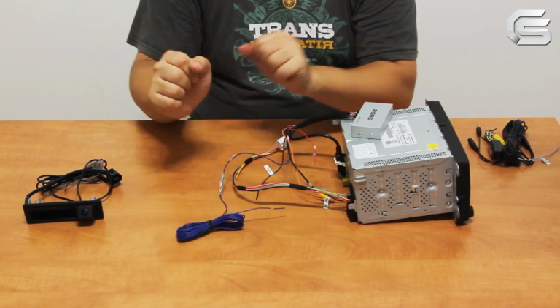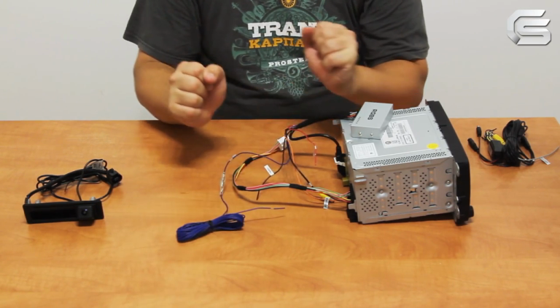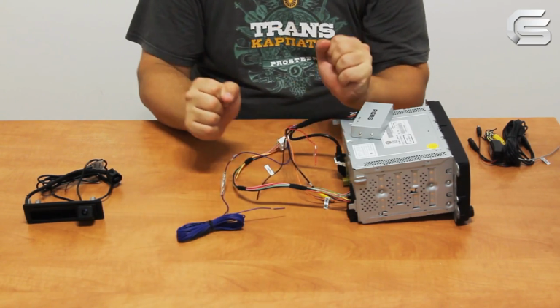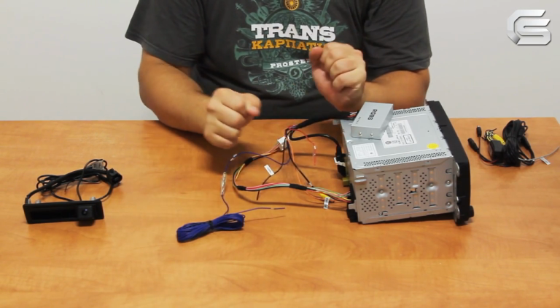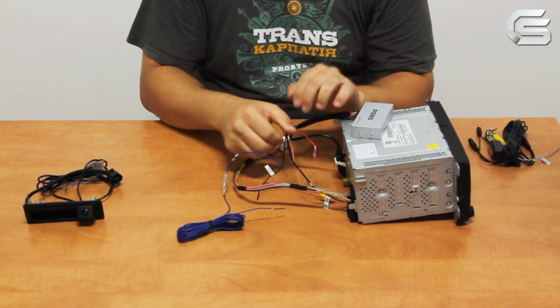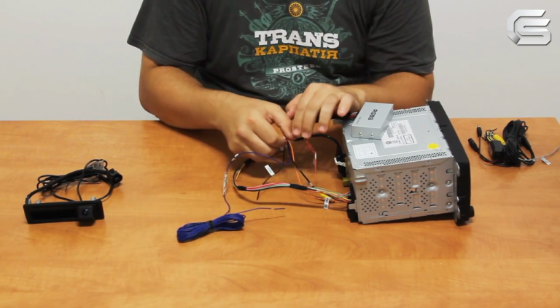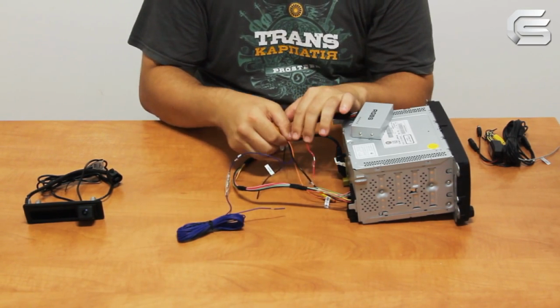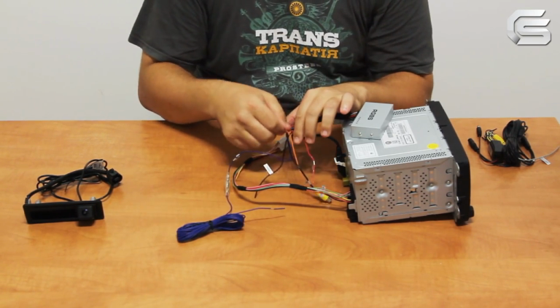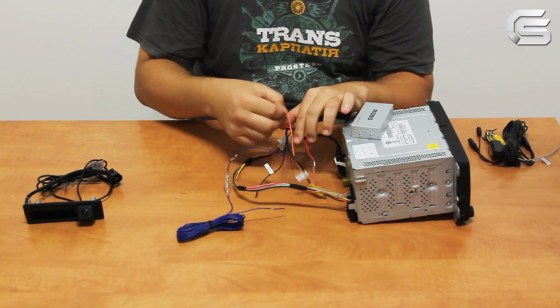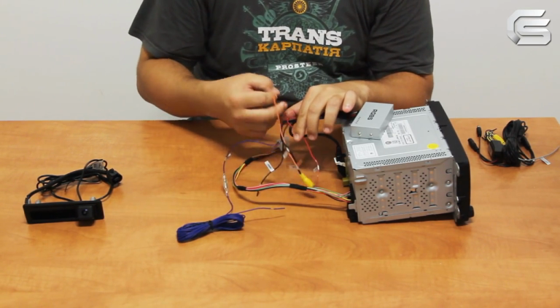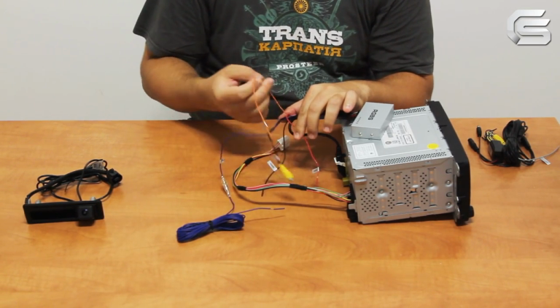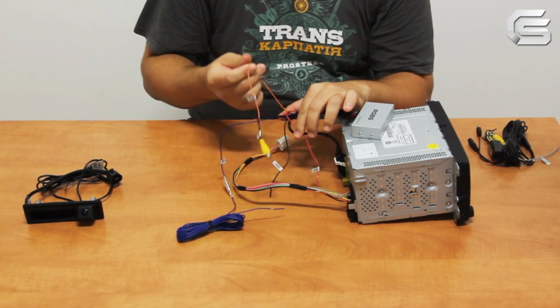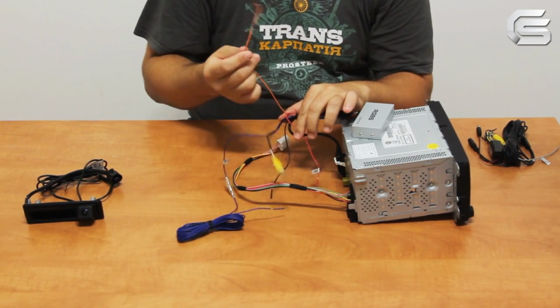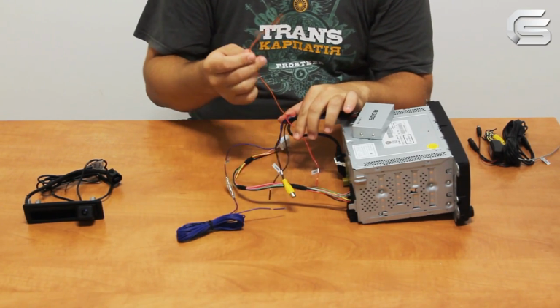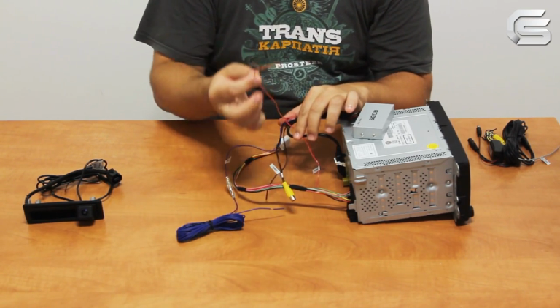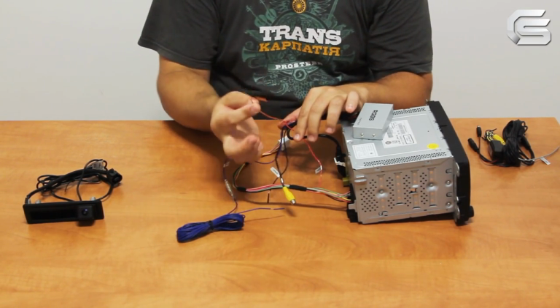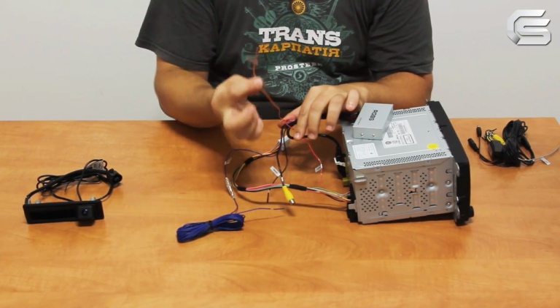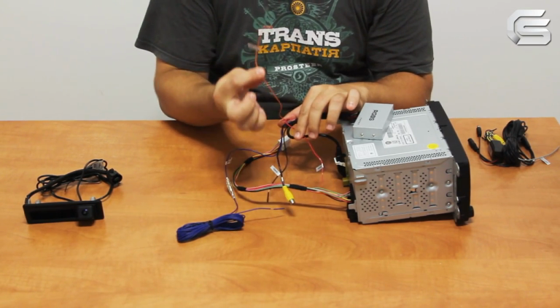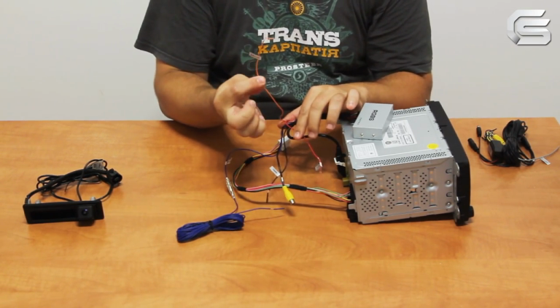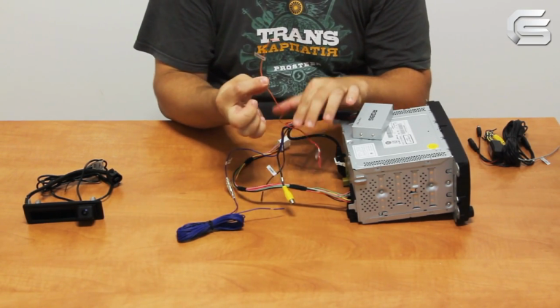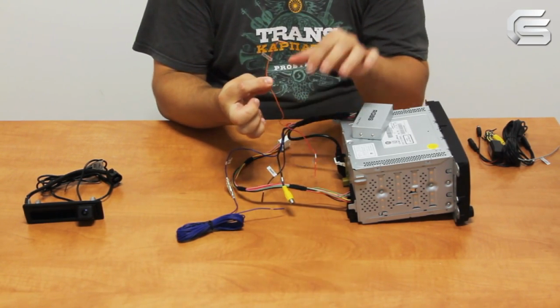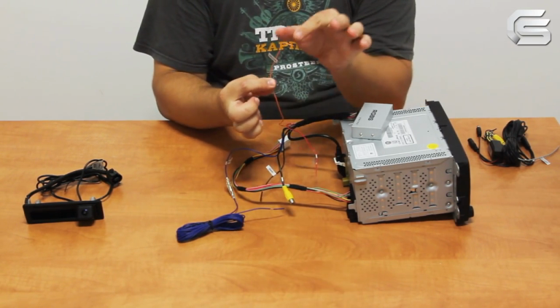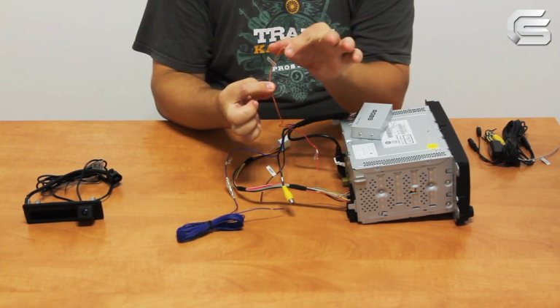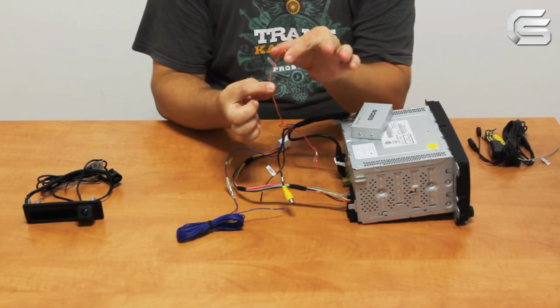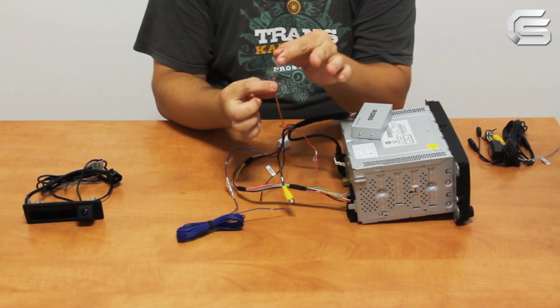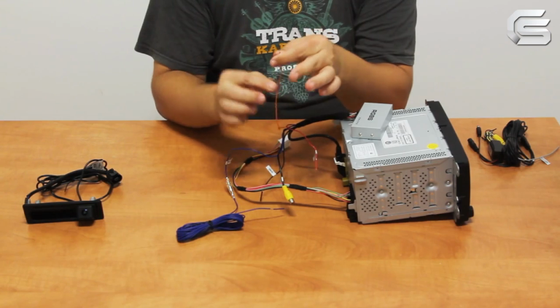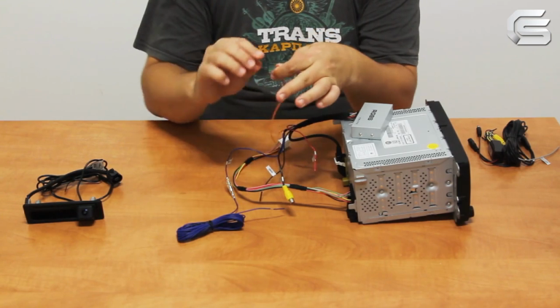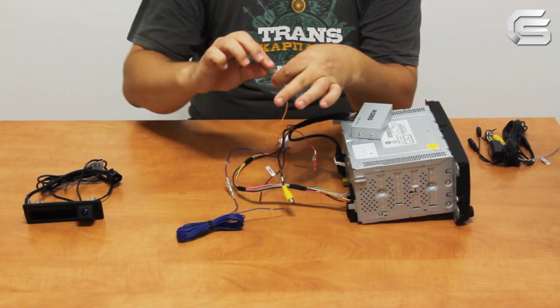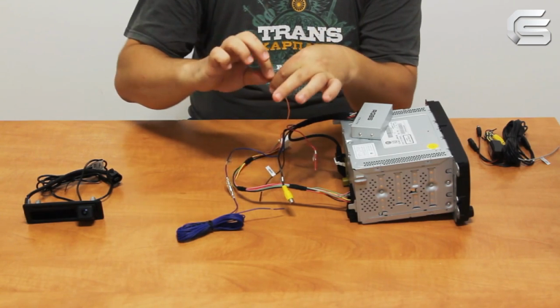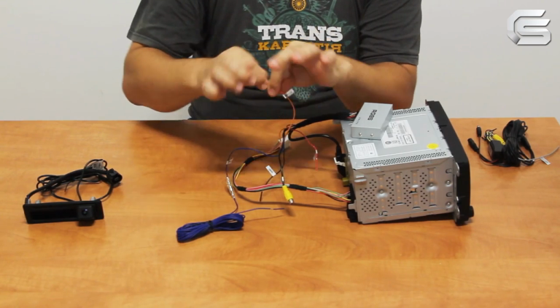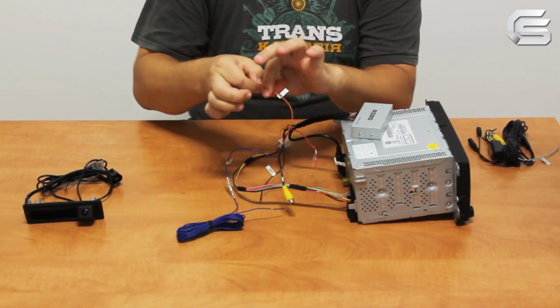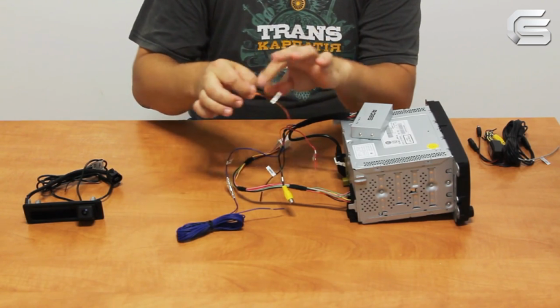The orange wire is not used. Insulate it with insulating tape.